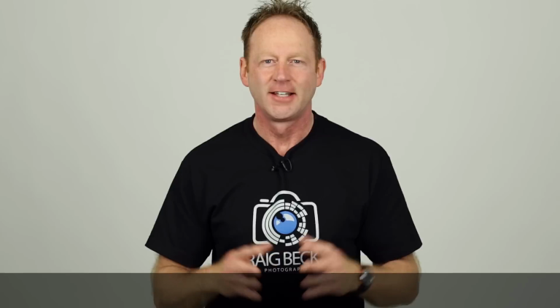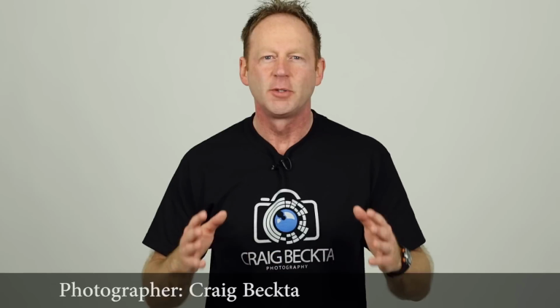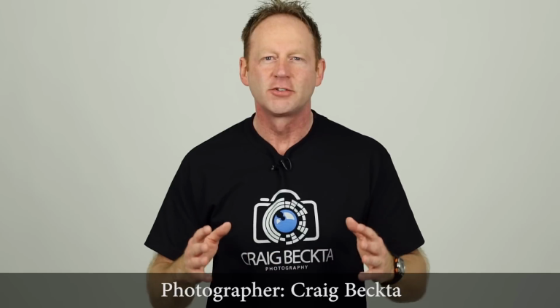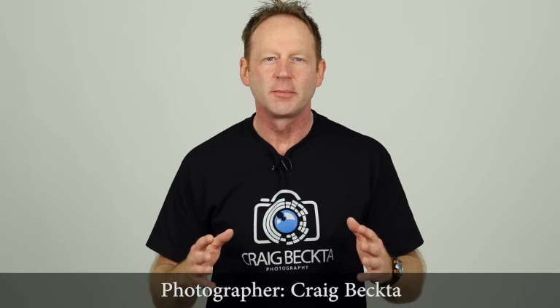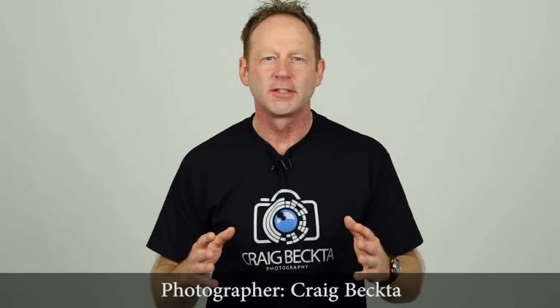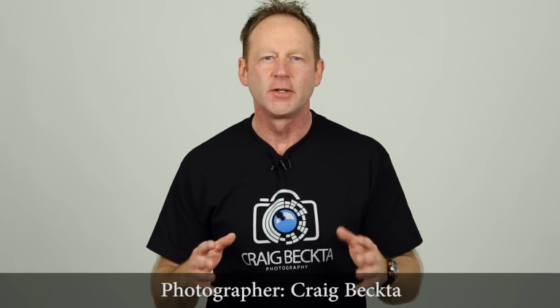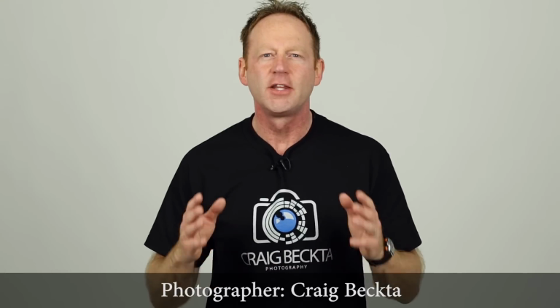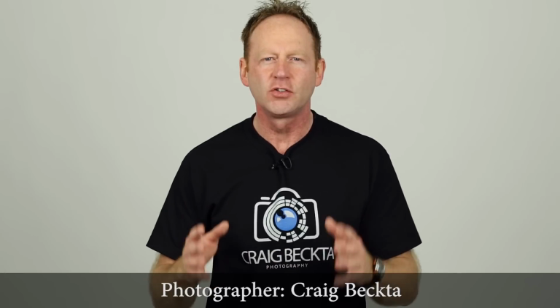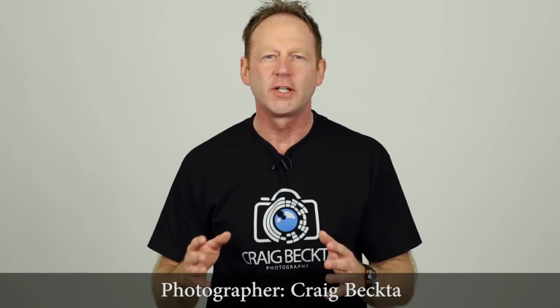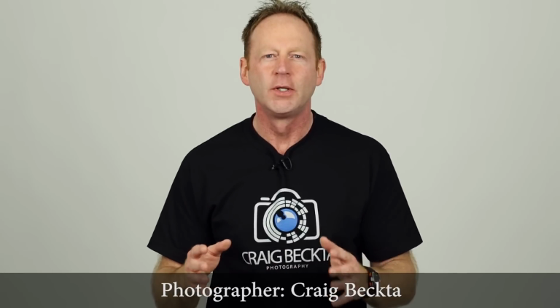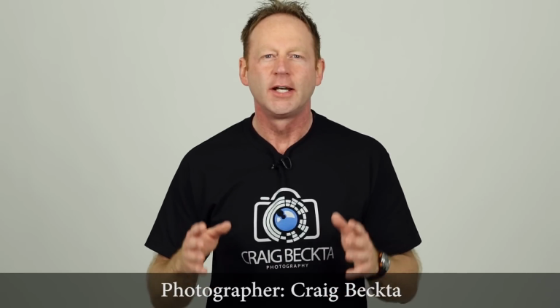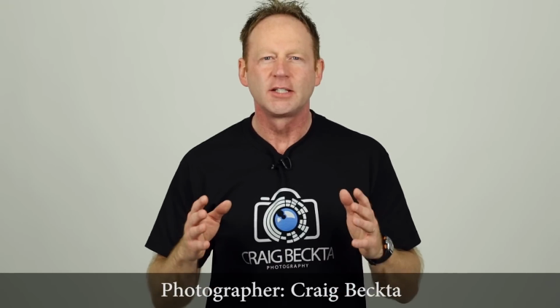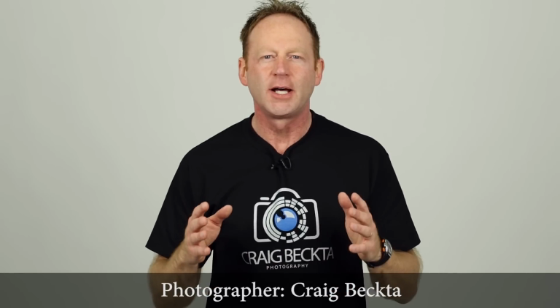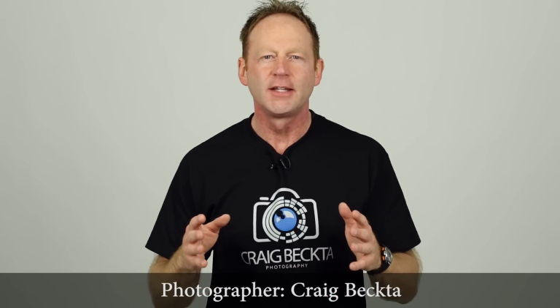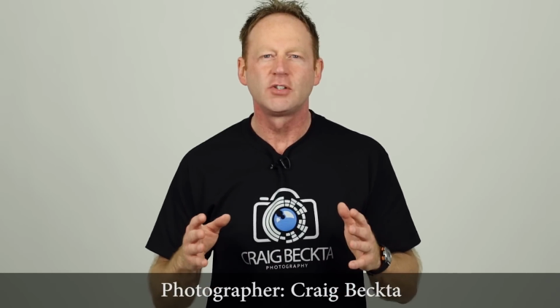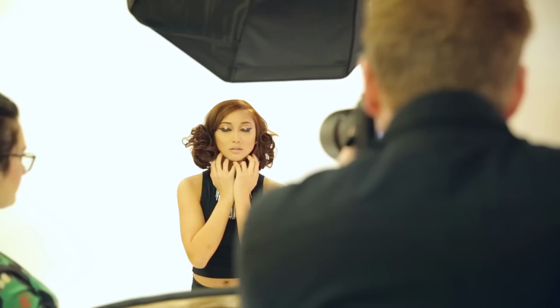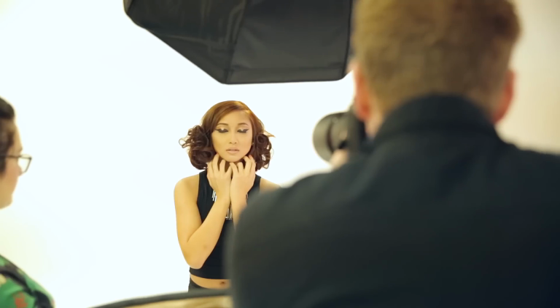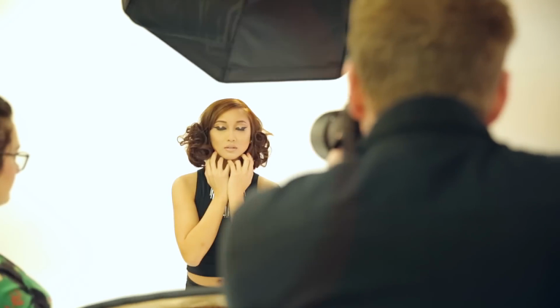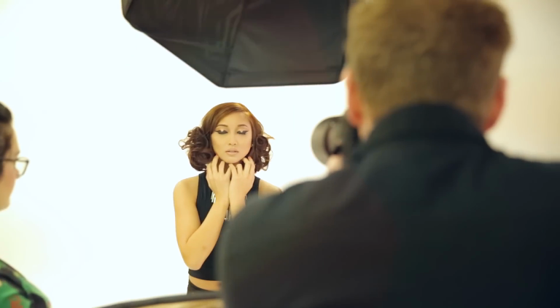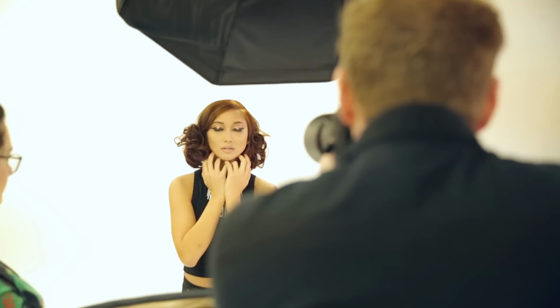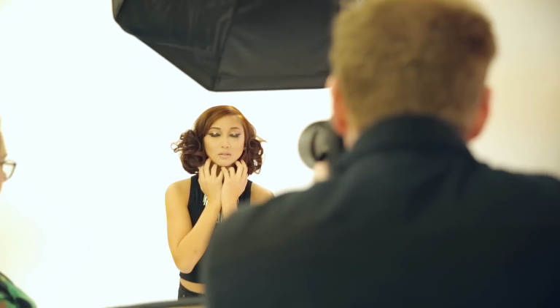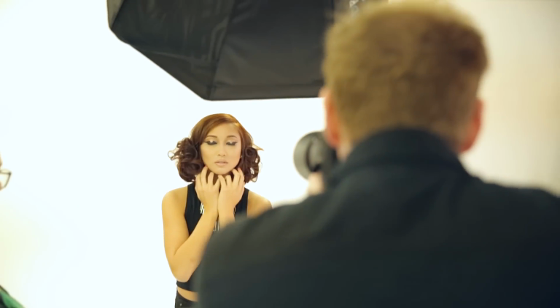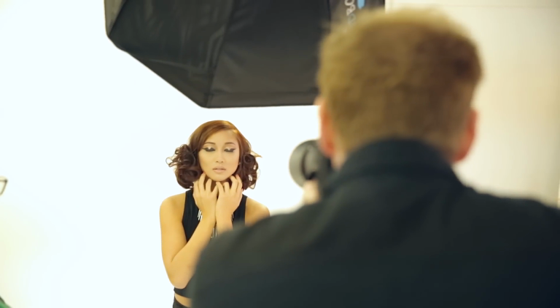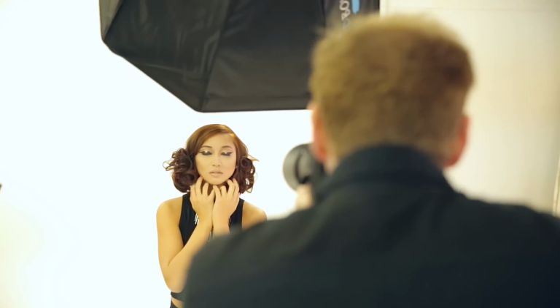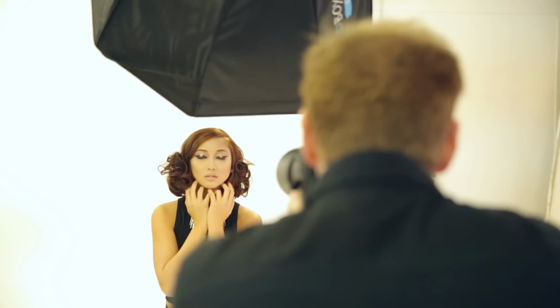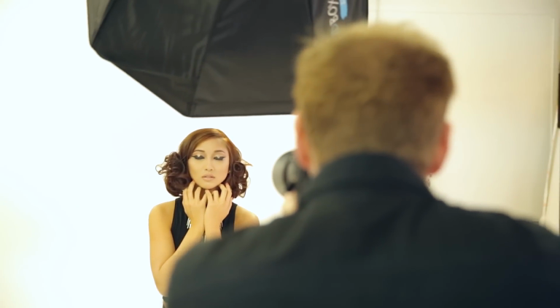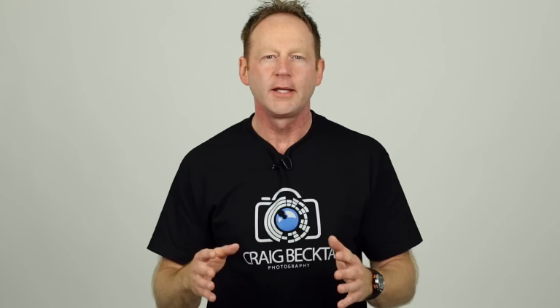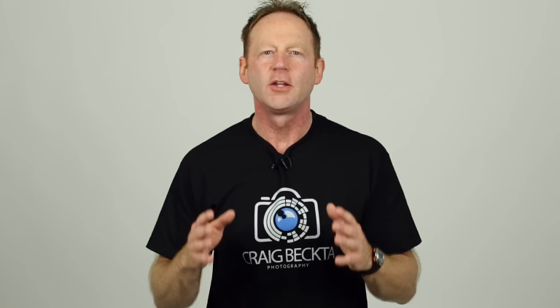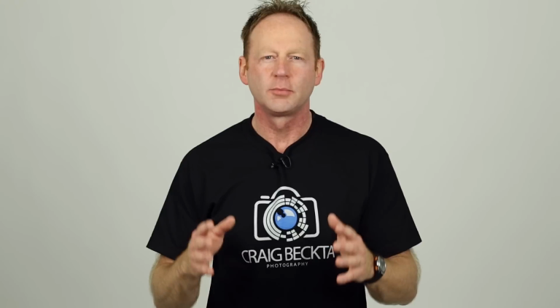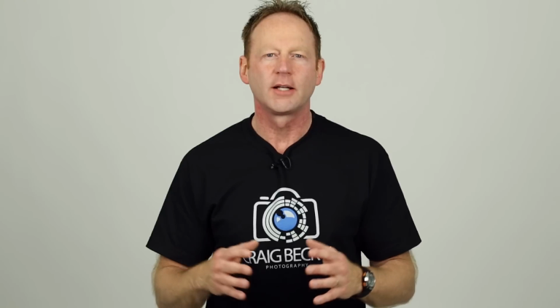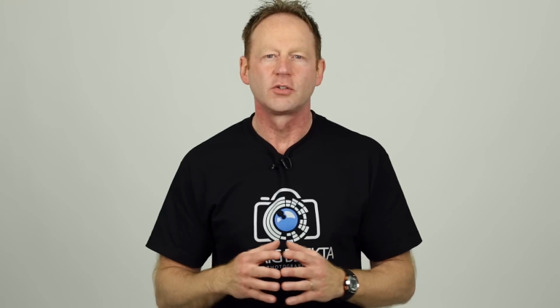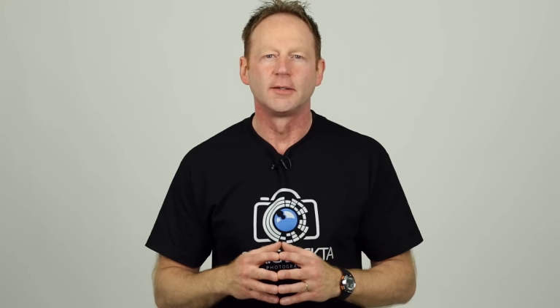Hey everybody, it's Craig Bechti here, and in this video I take you behind the scenes of a live photo shoot using a single speed light and some Cactus gear.